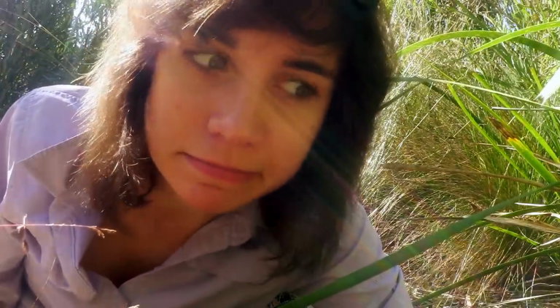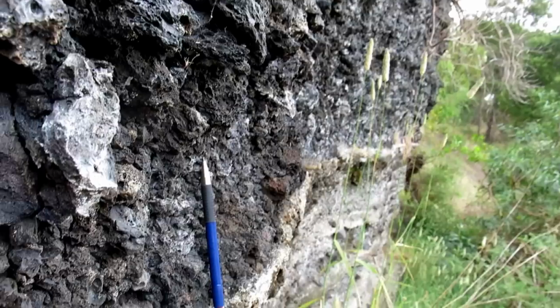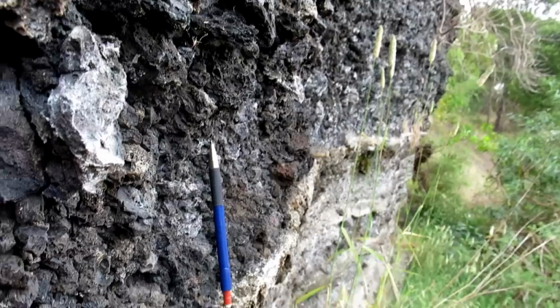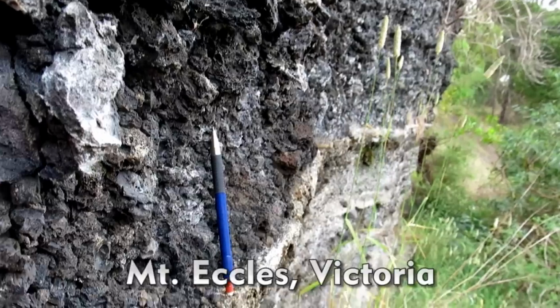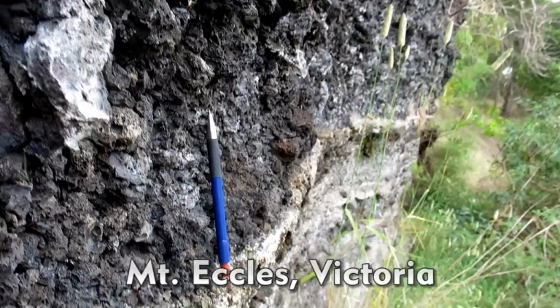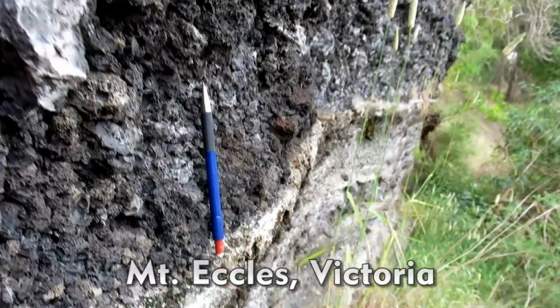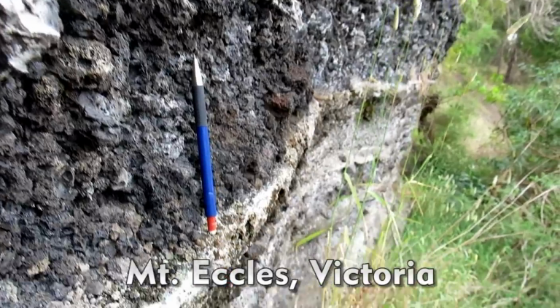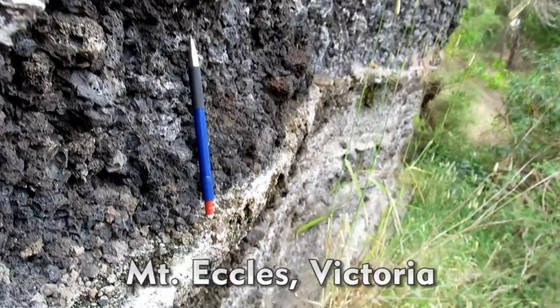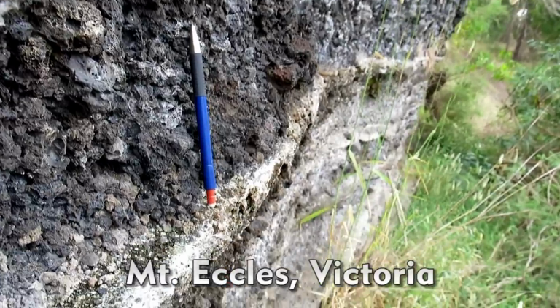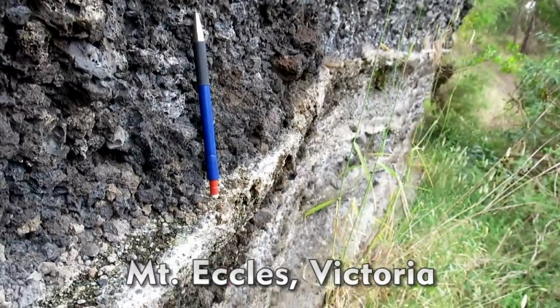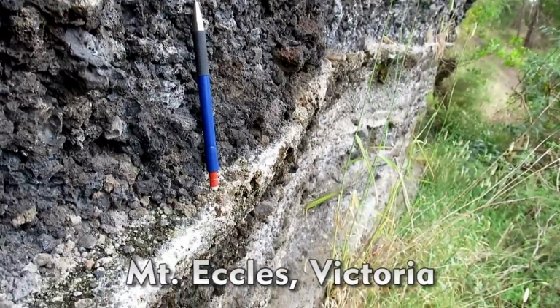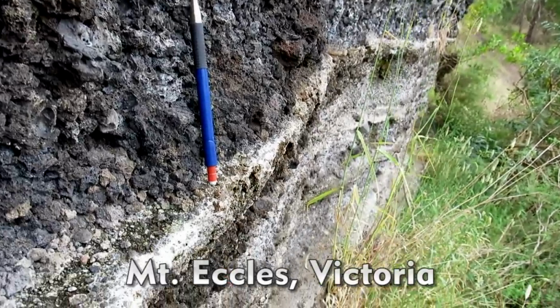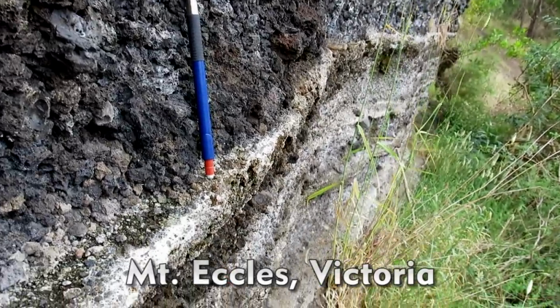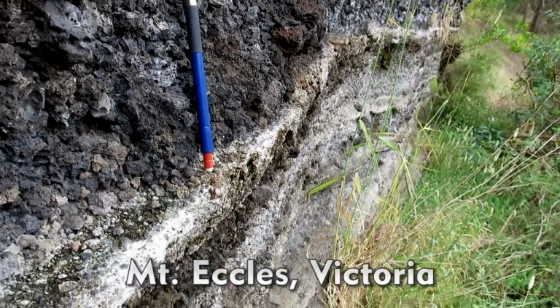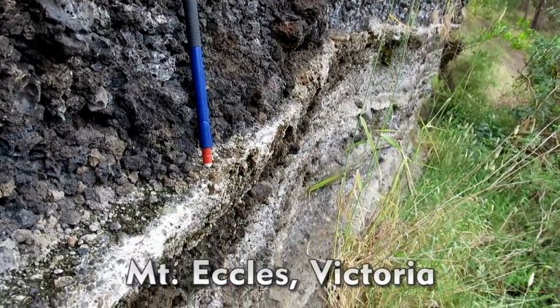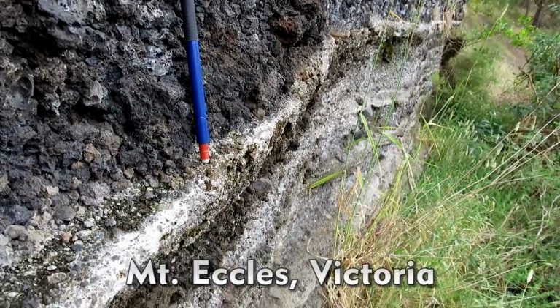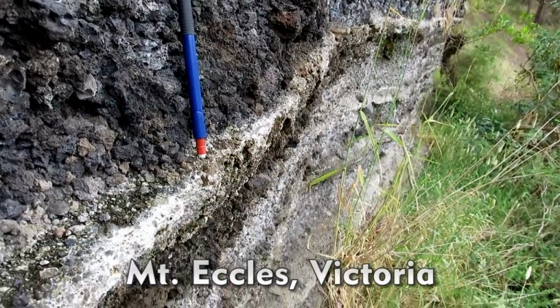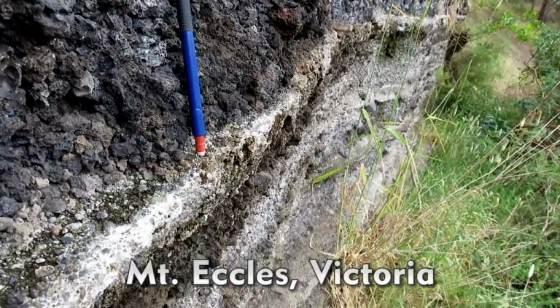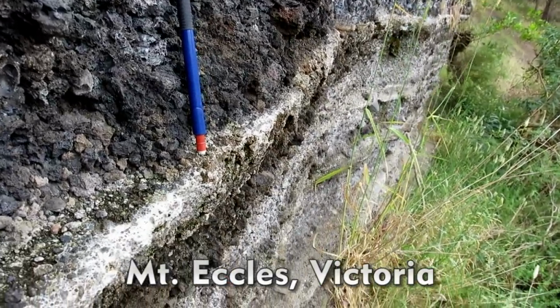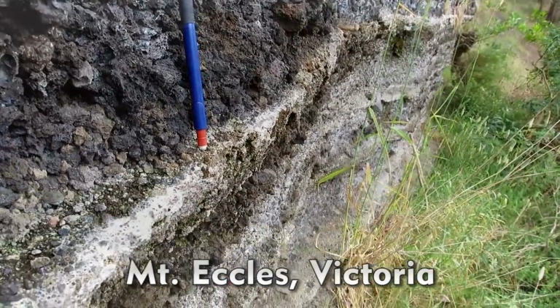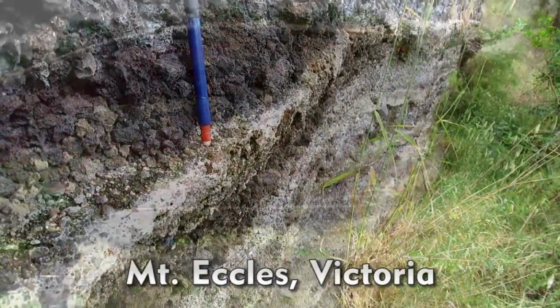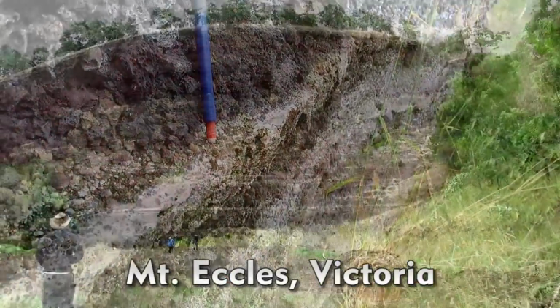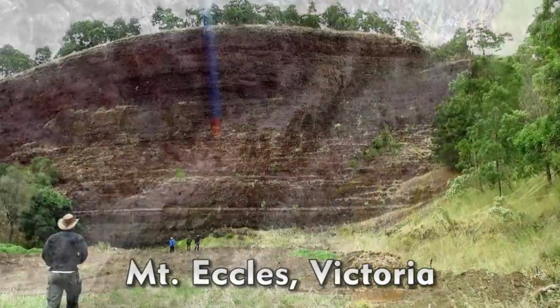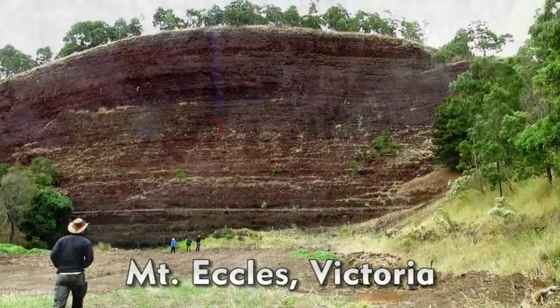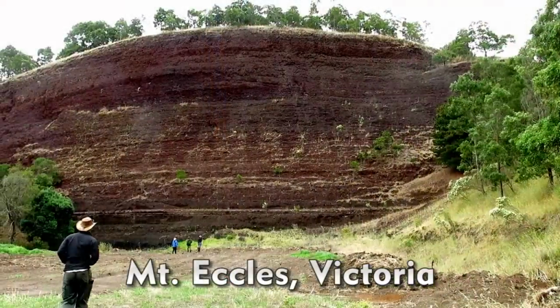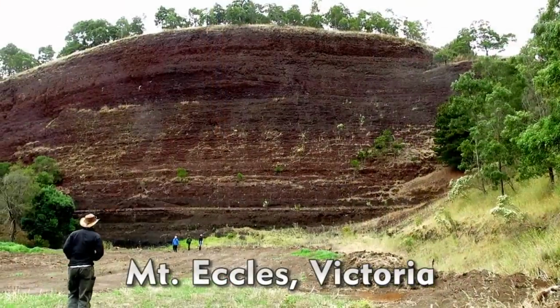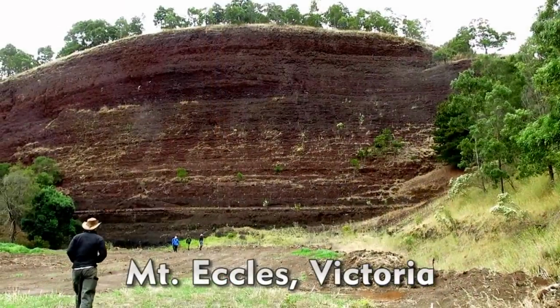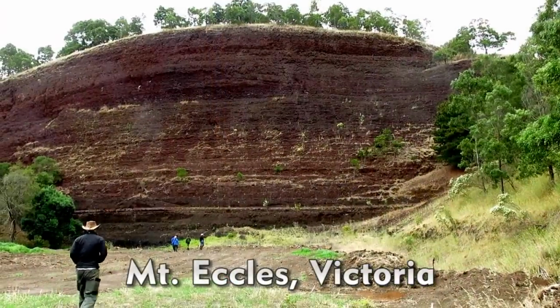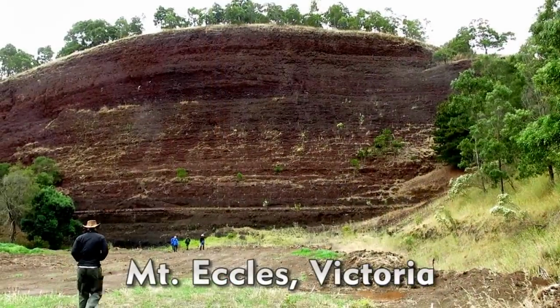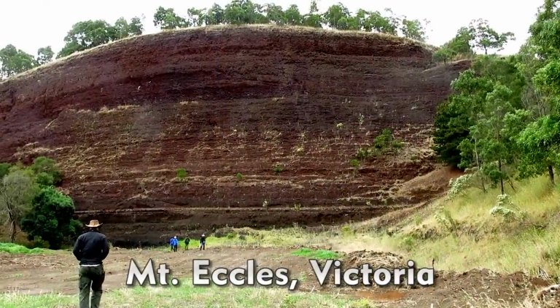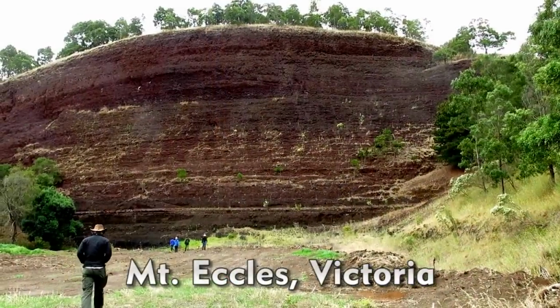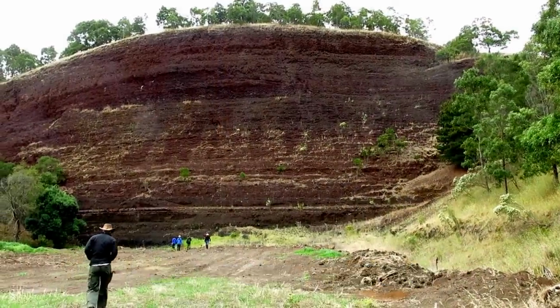Ash-rich phreatomagmatic layers are interbedded with scoria-rich magmatic layers, and this drapes and mantles the topography.